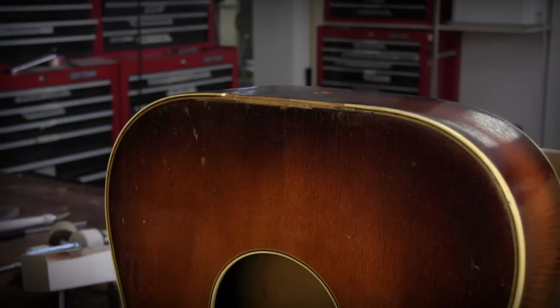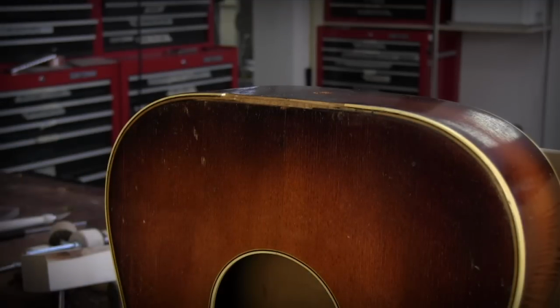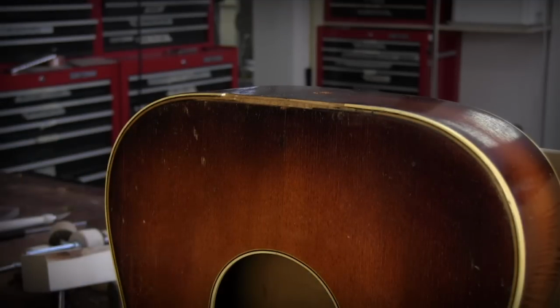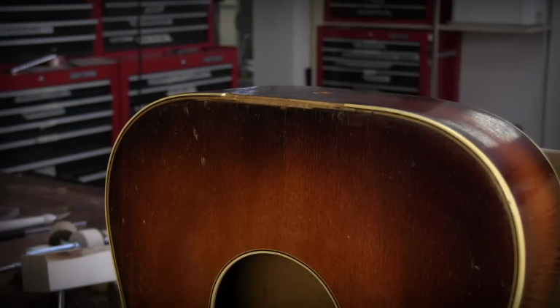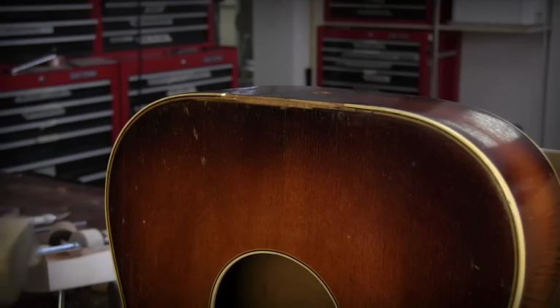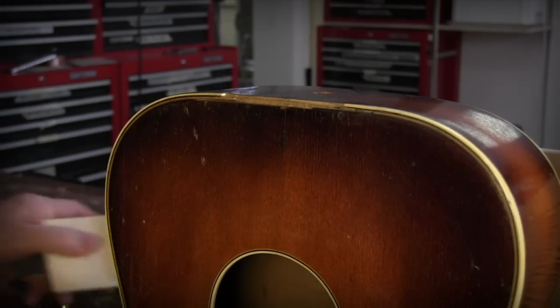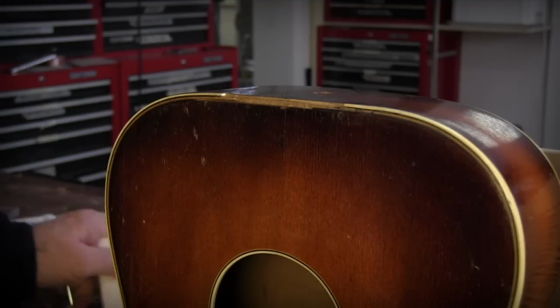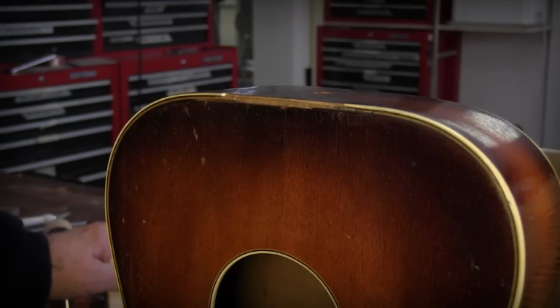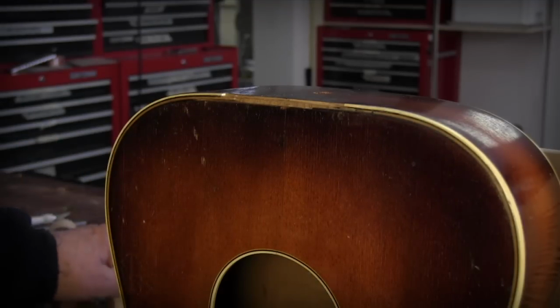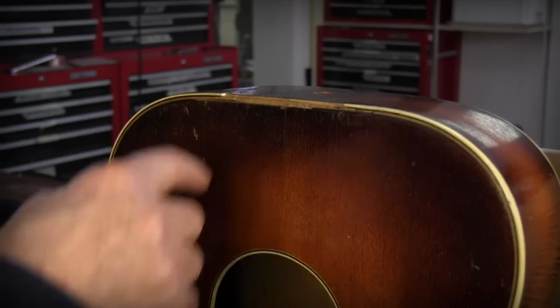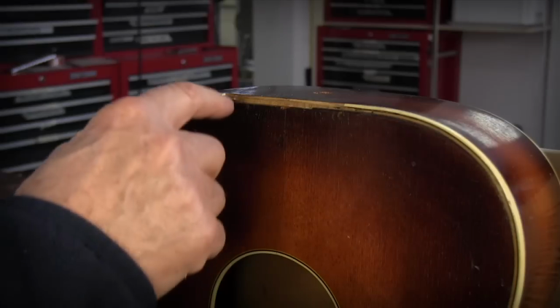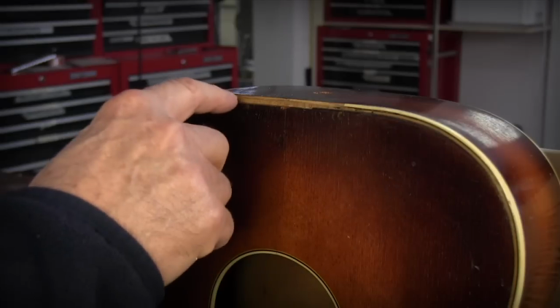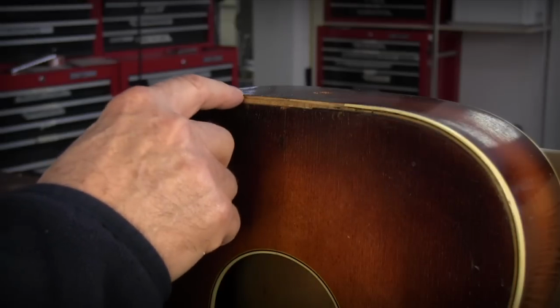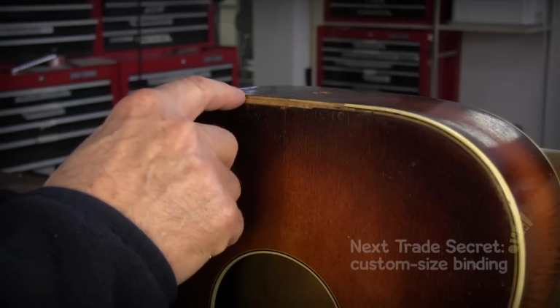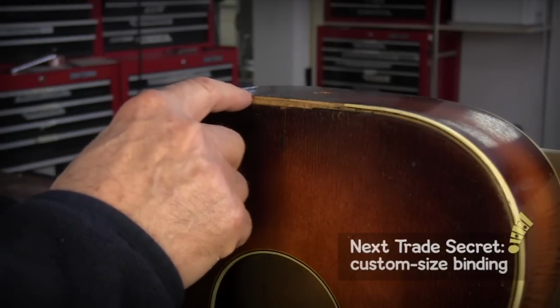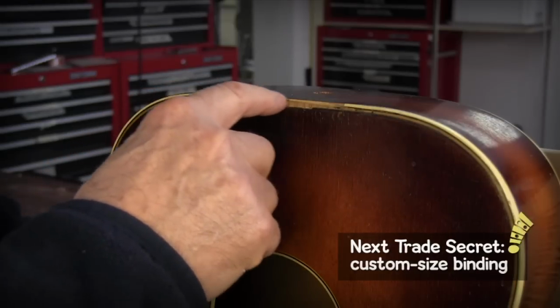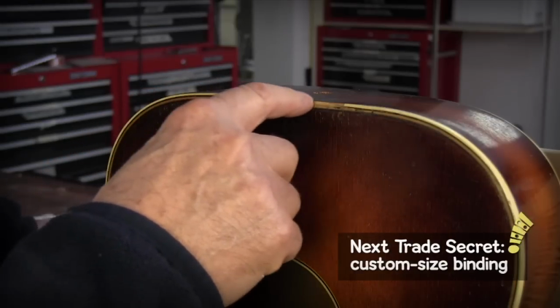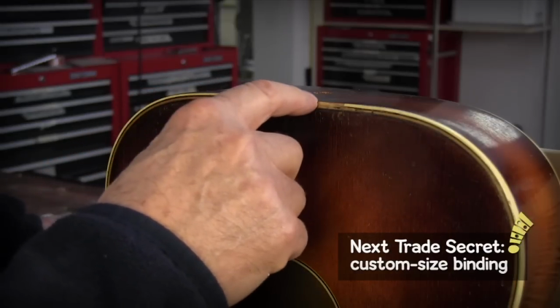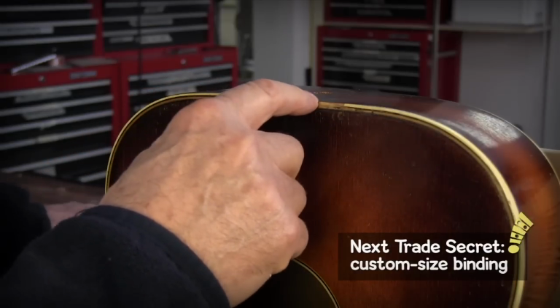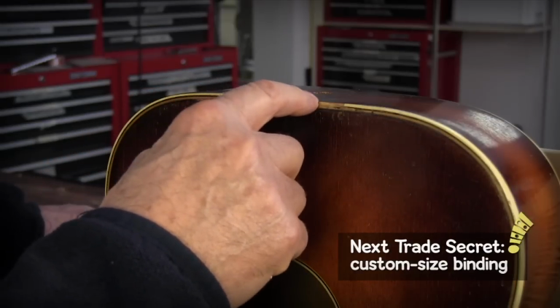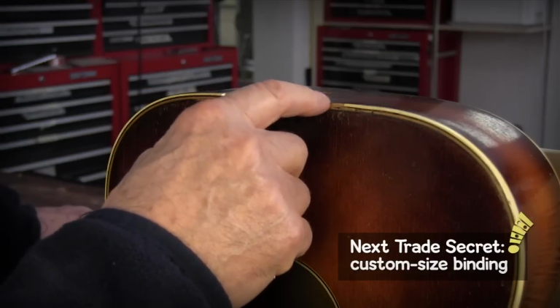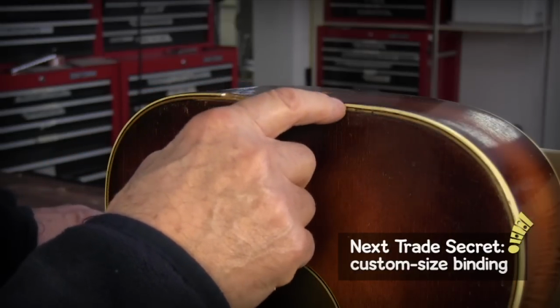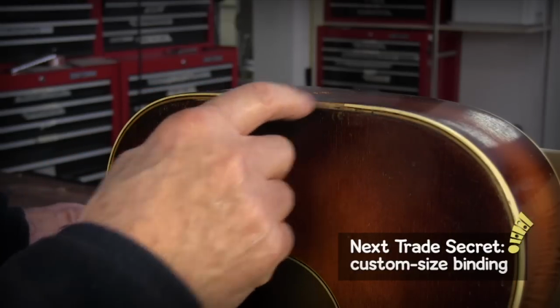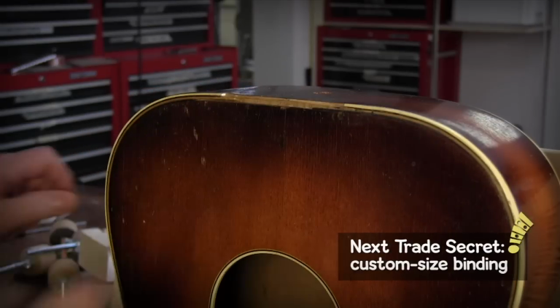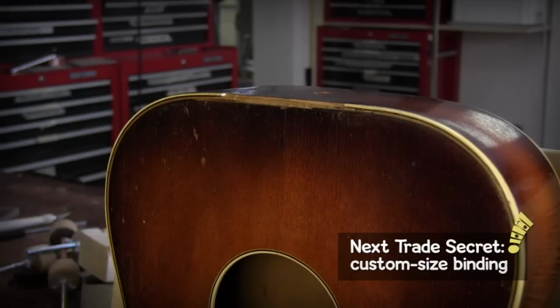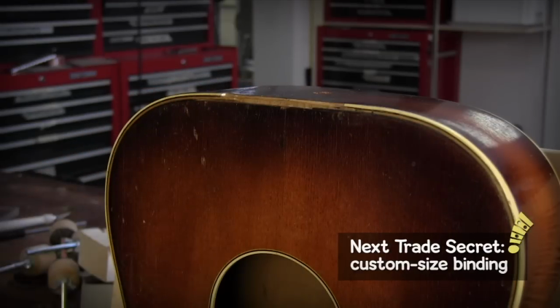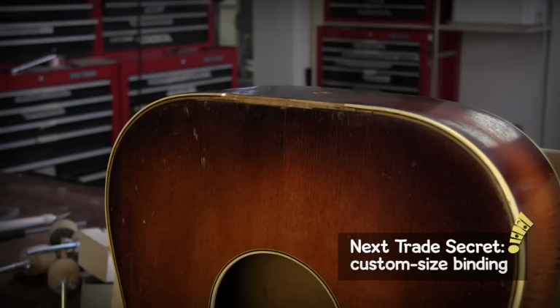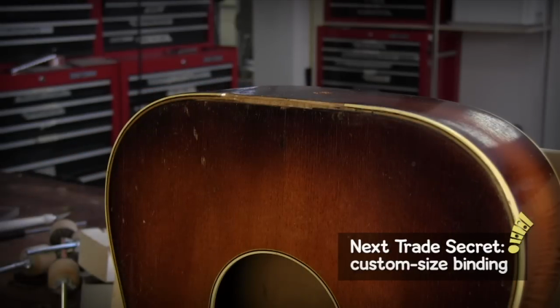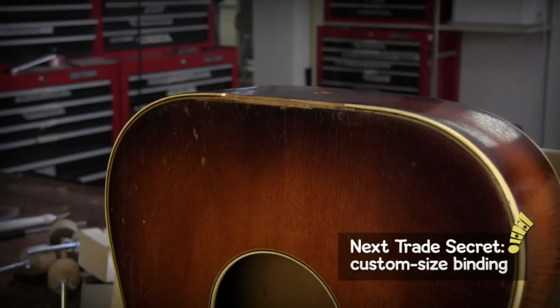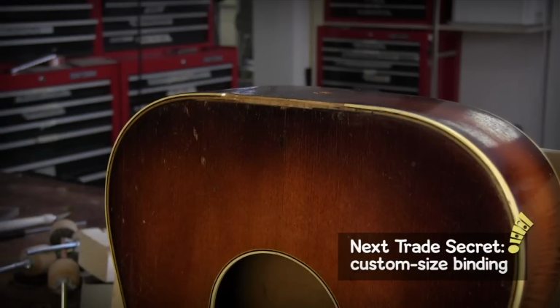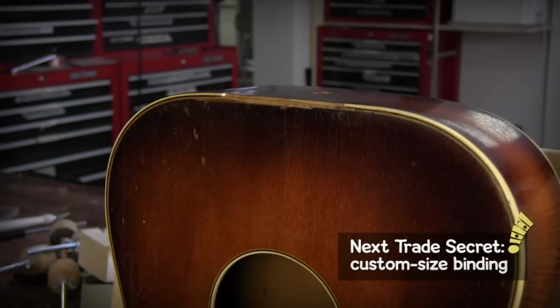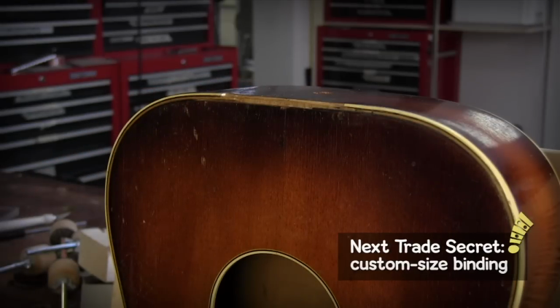Now what I'm going to do is make some replacement binding for the section where it rotted out and fell out, and then I'll be done.